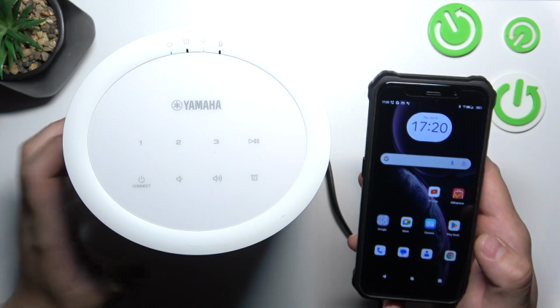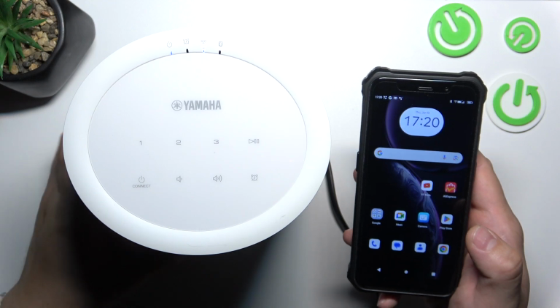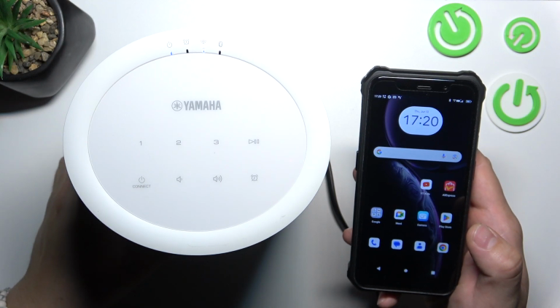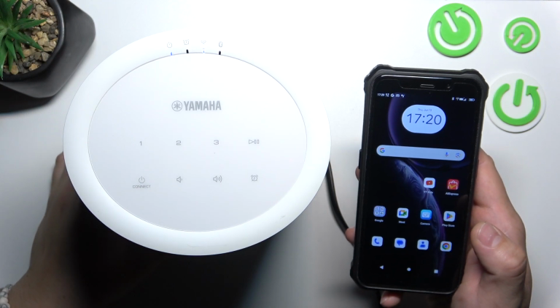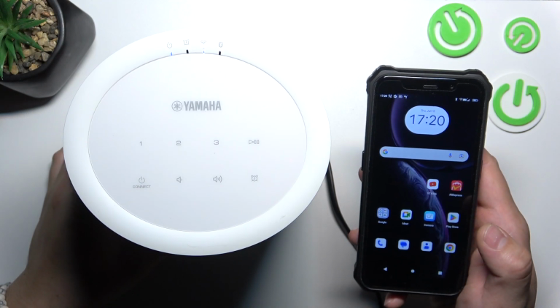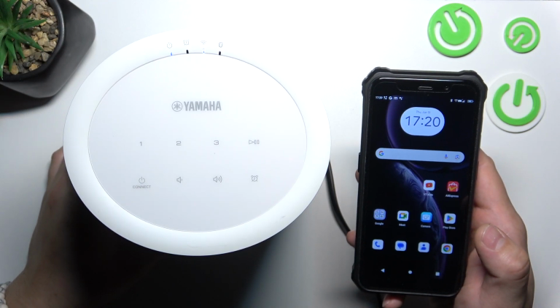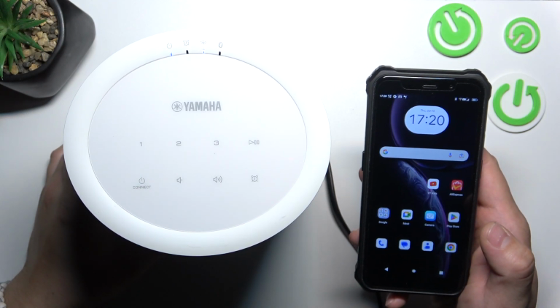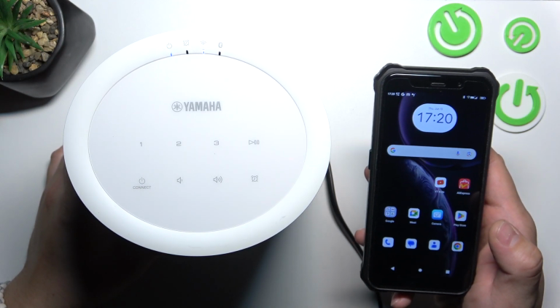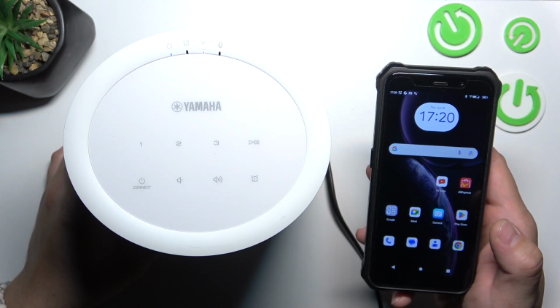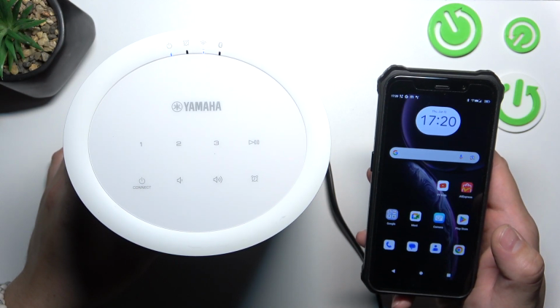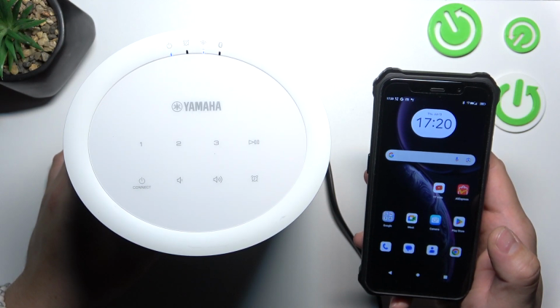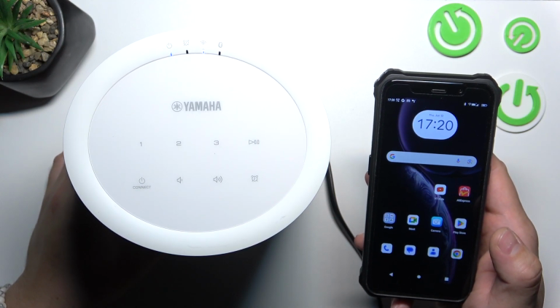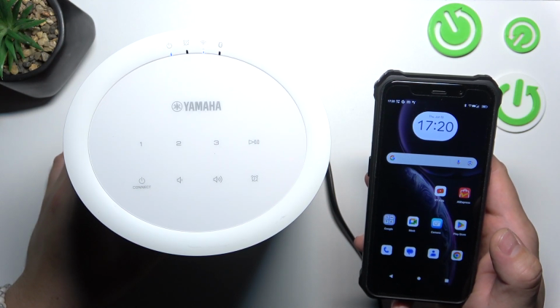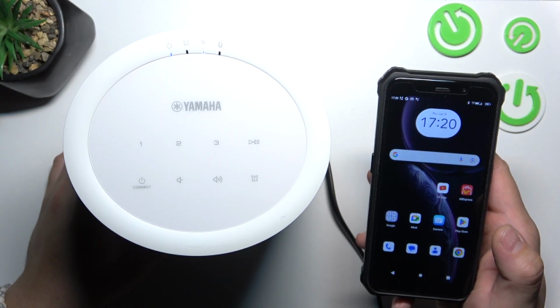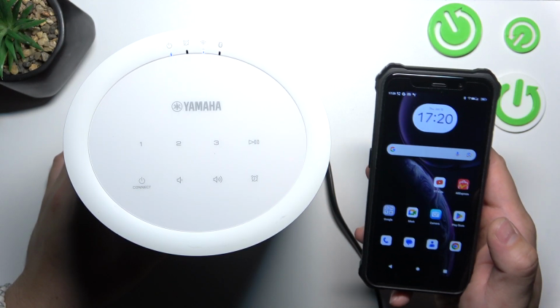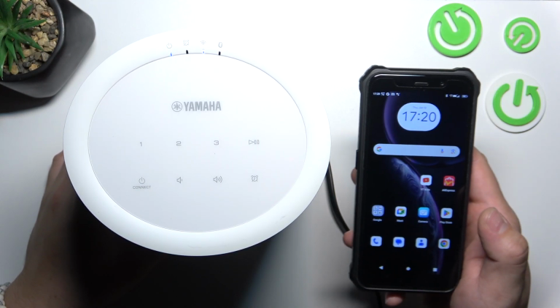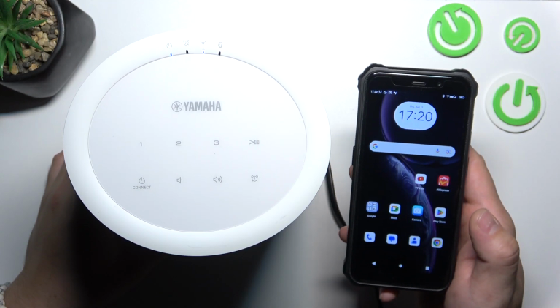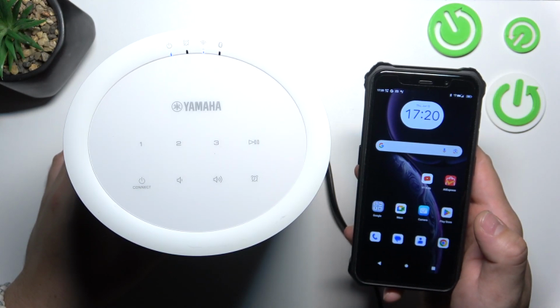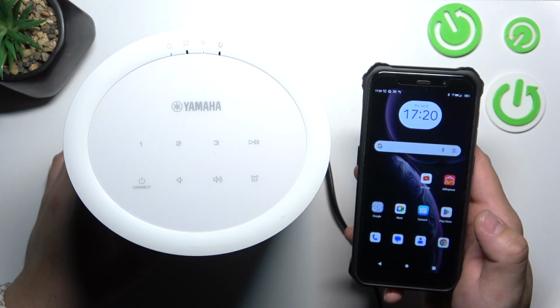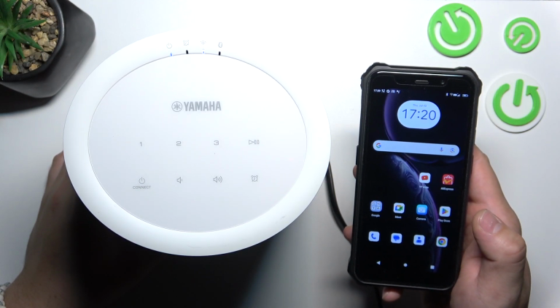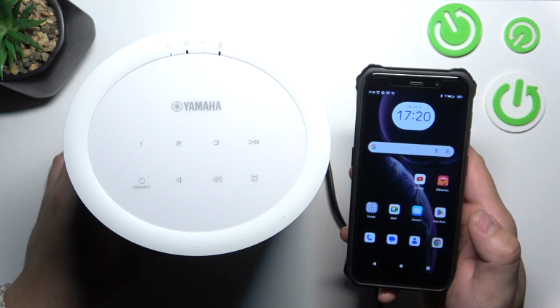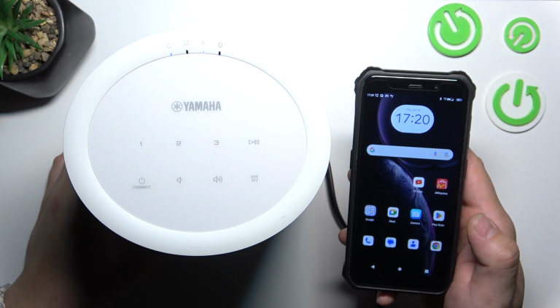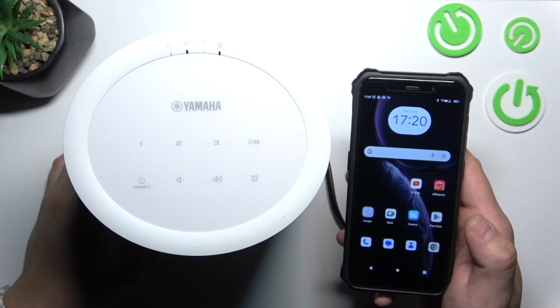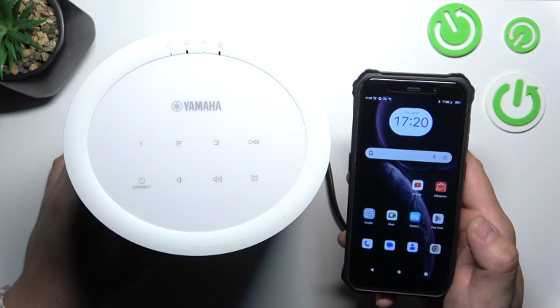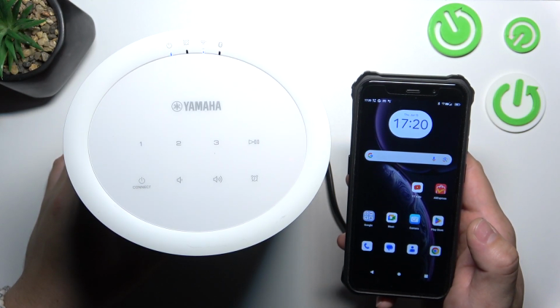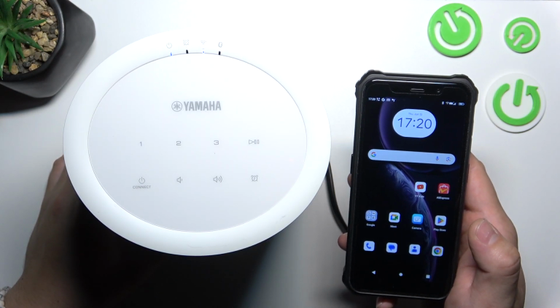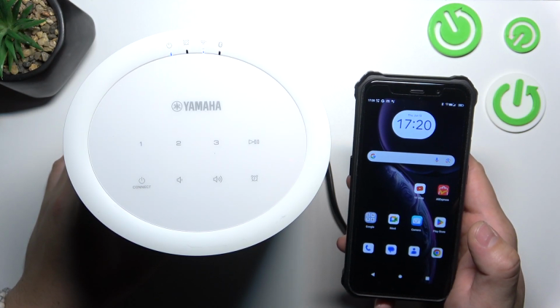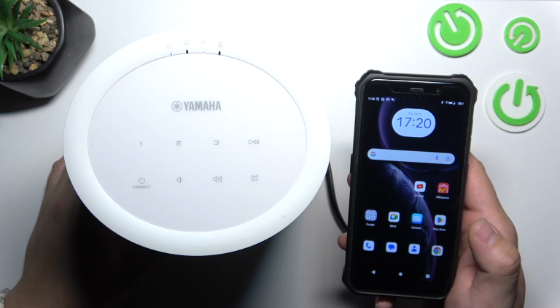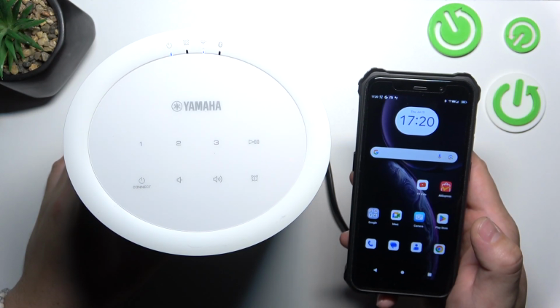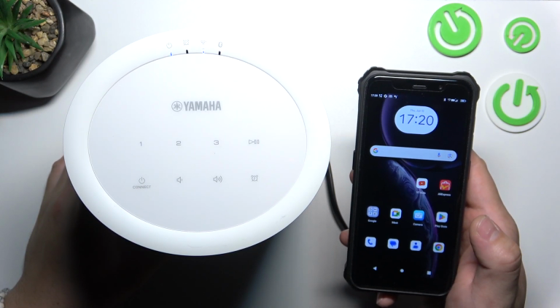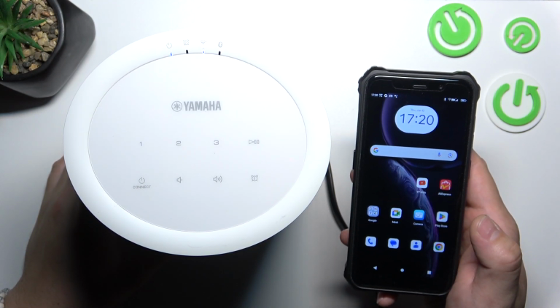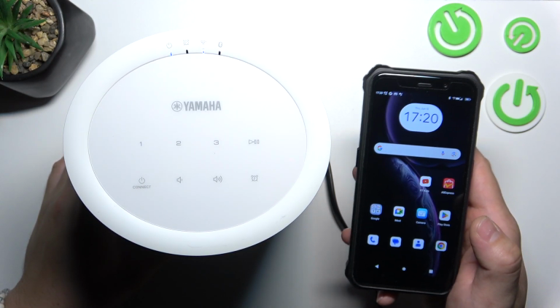Hello, in front of me I've got Yamaha MusicCast 20. In this video I'll show you how to set up Voice Assistant.